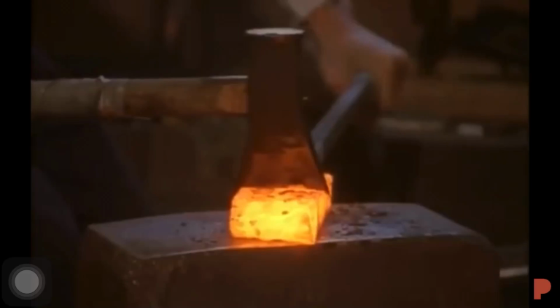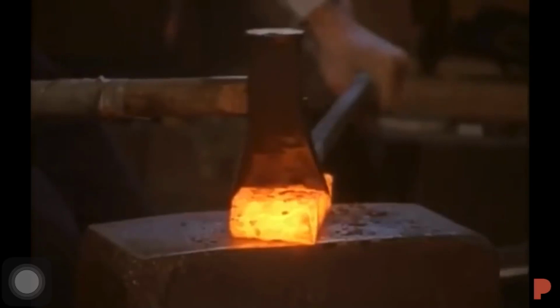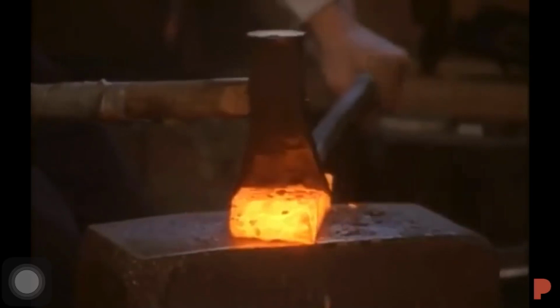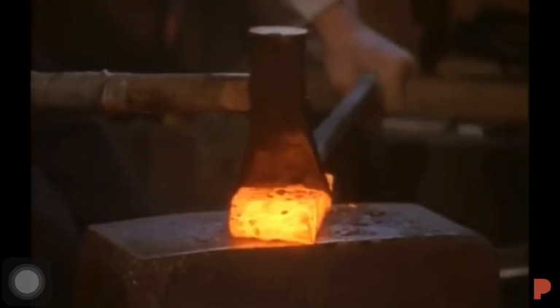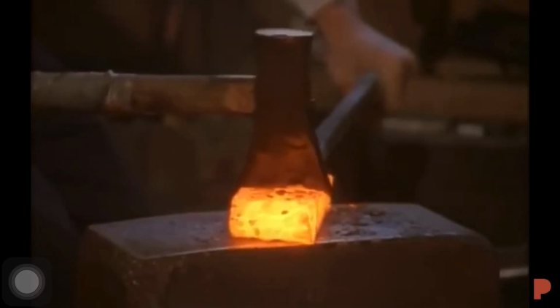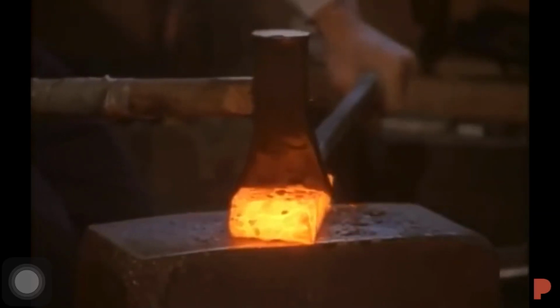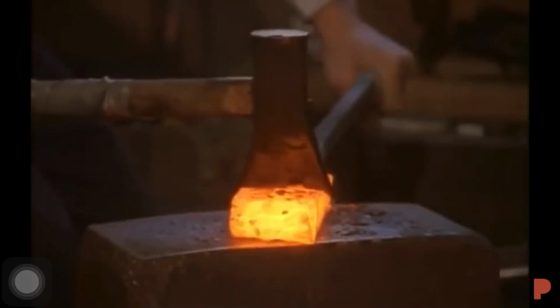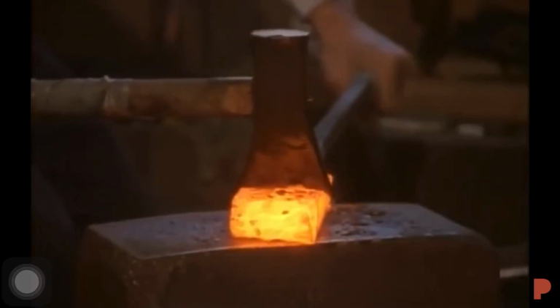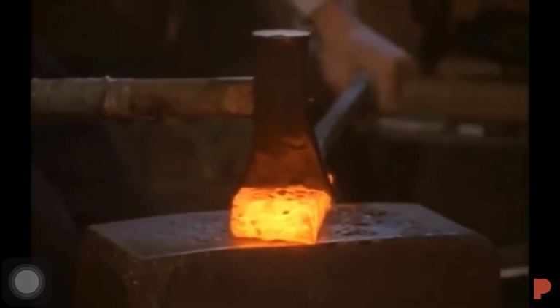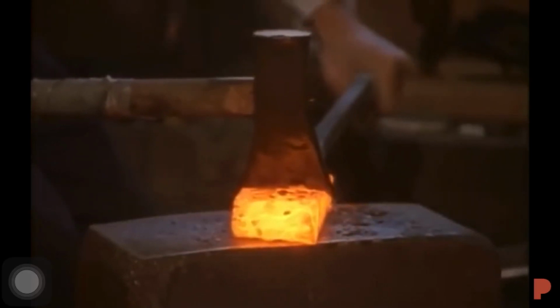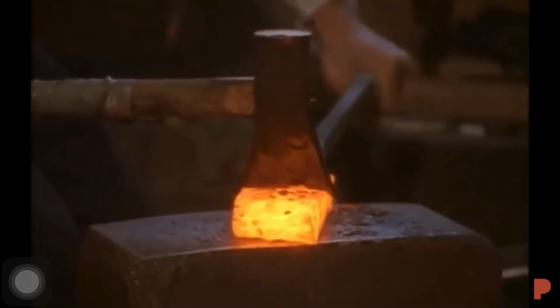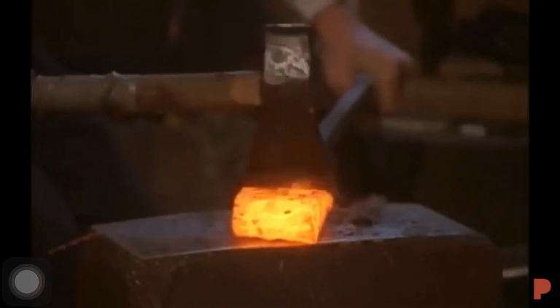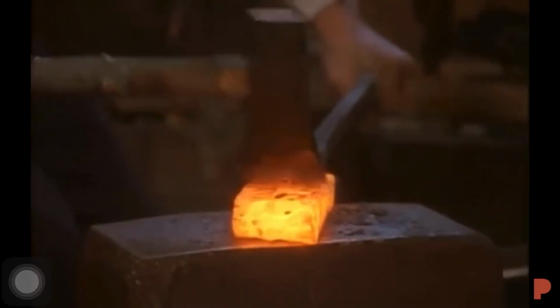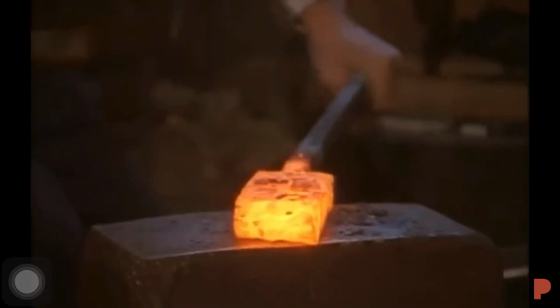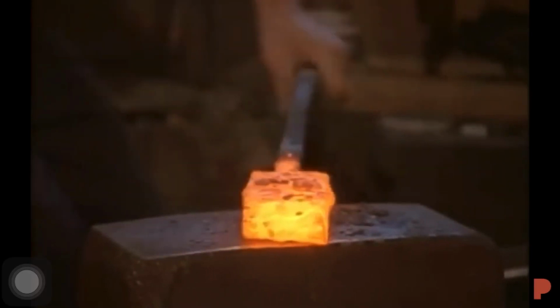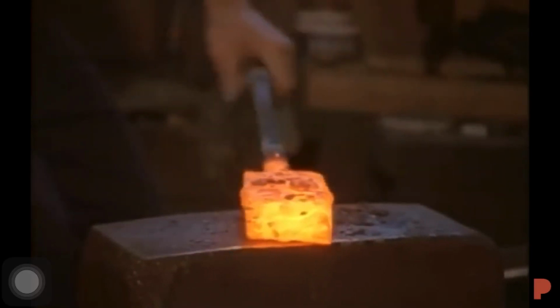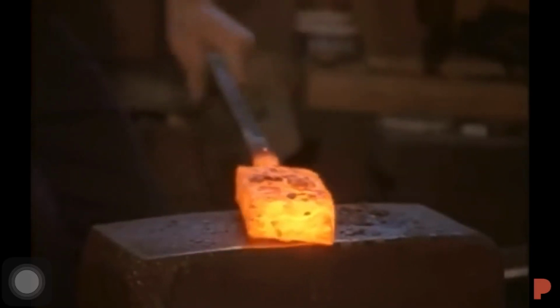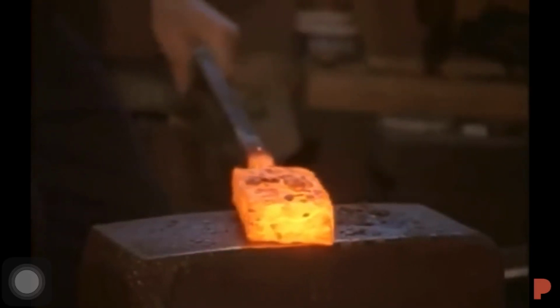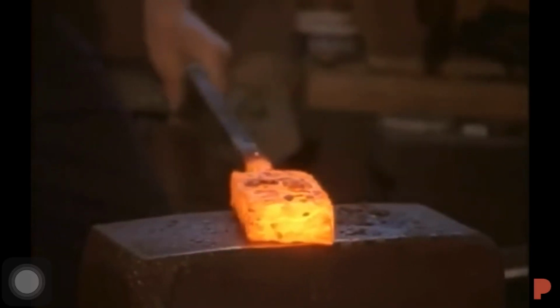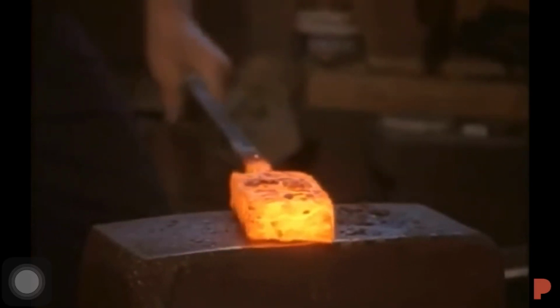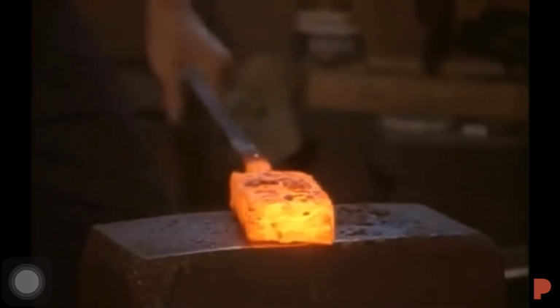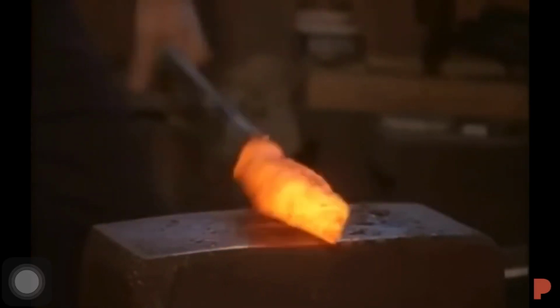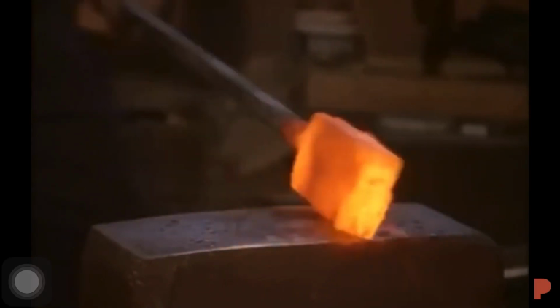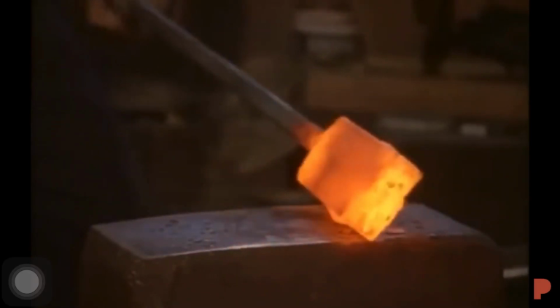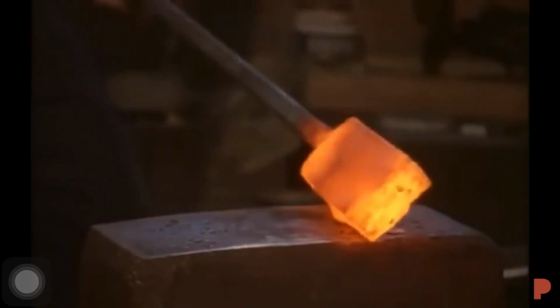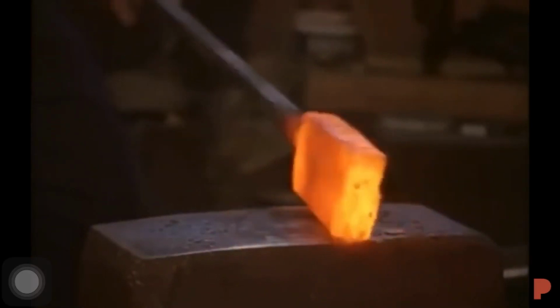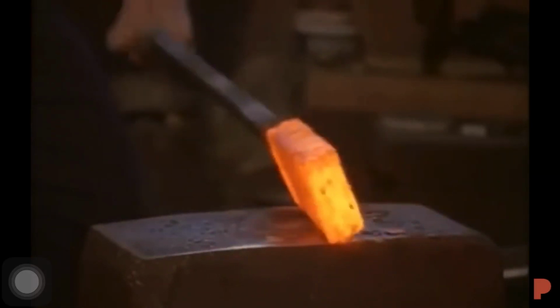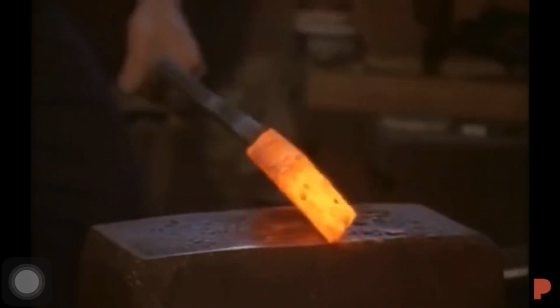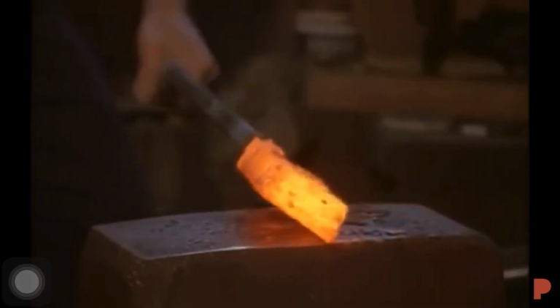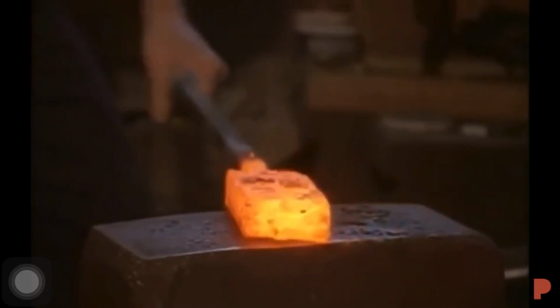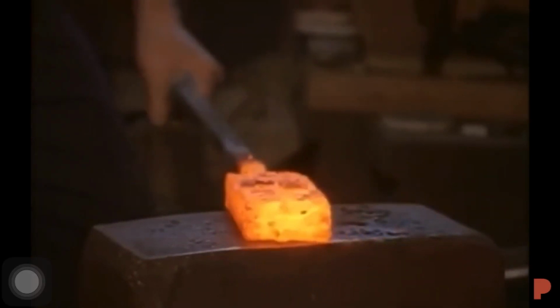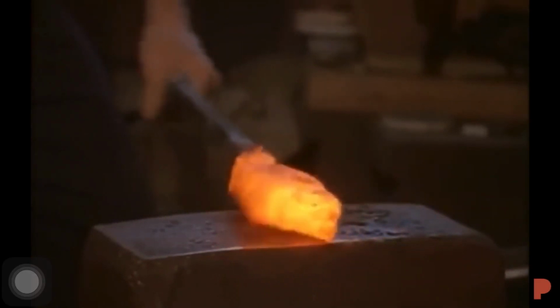Hello friends, in today's video we are going to see why metals turn red while heating.